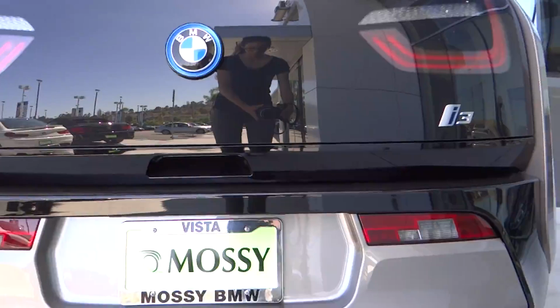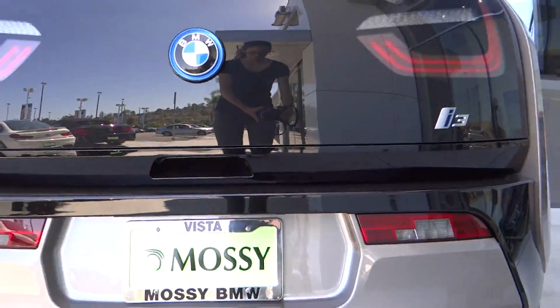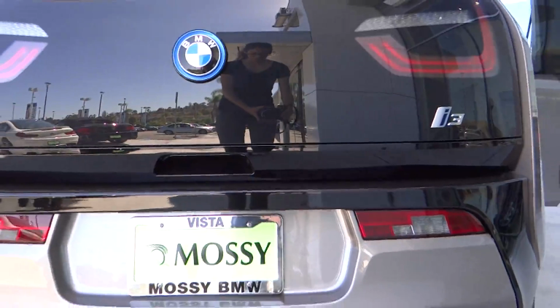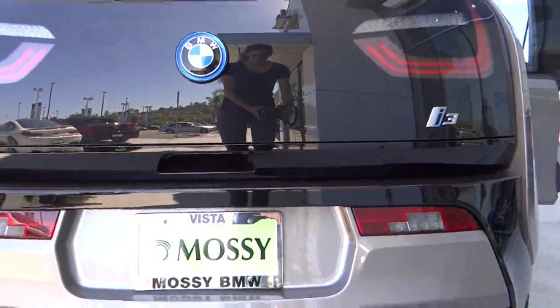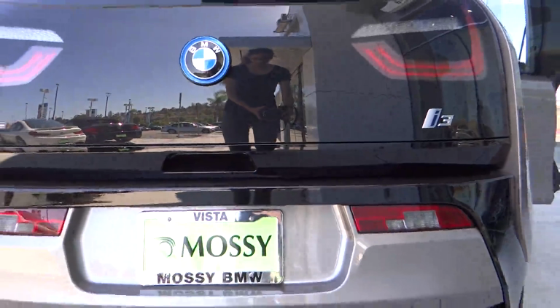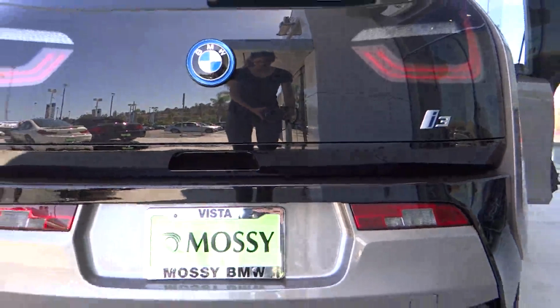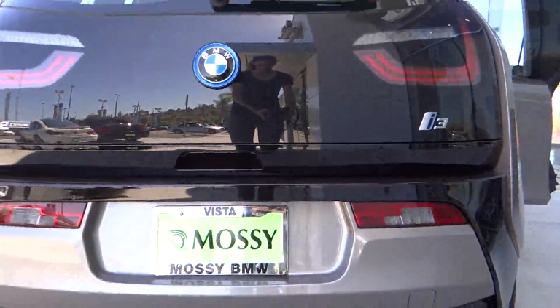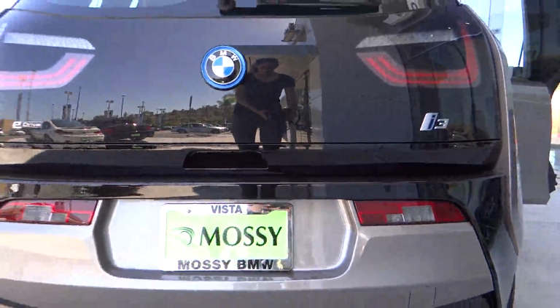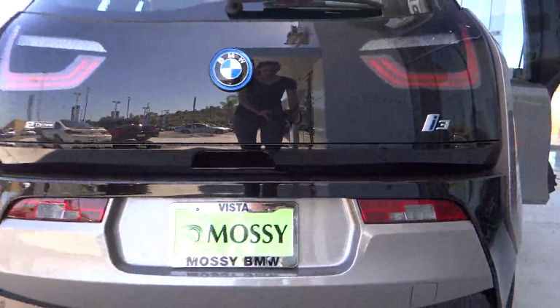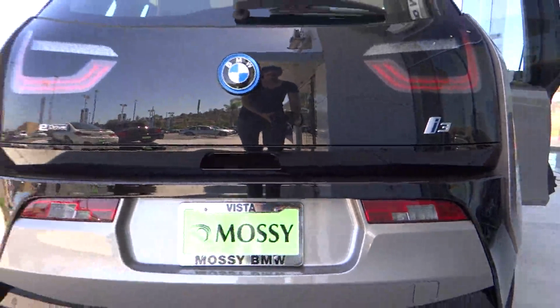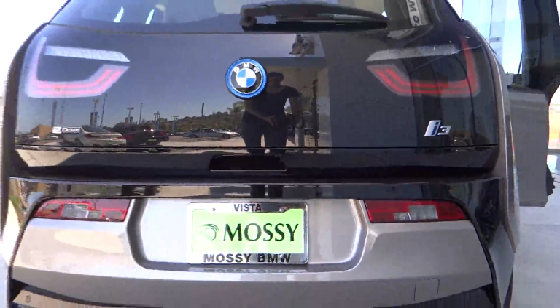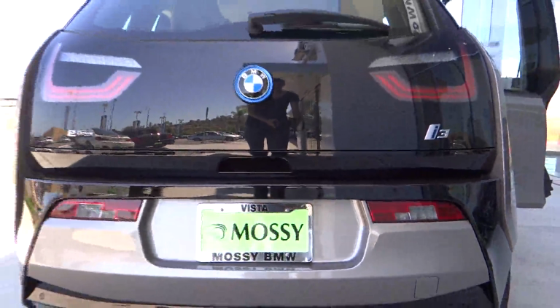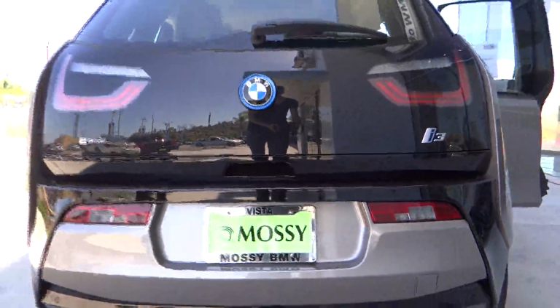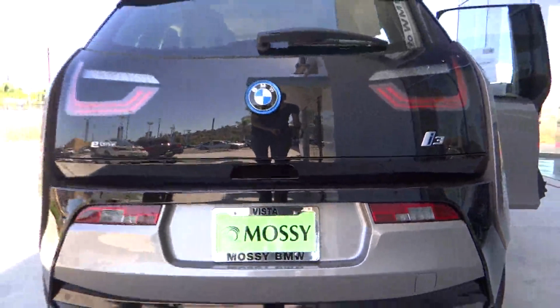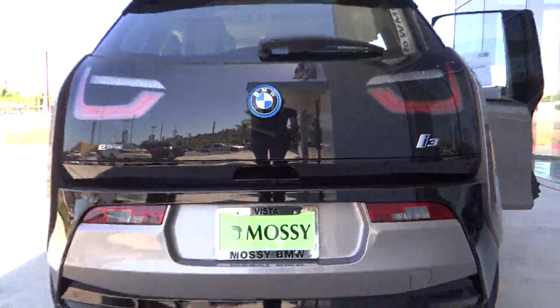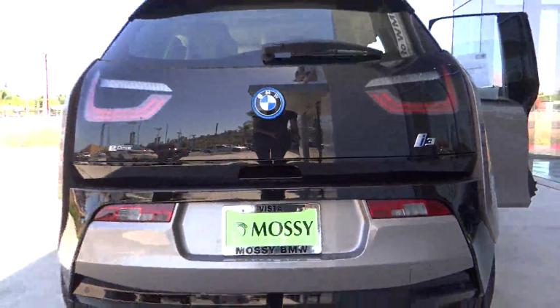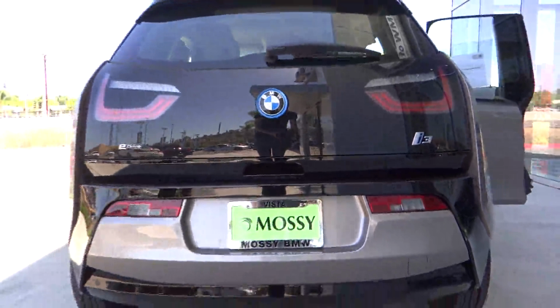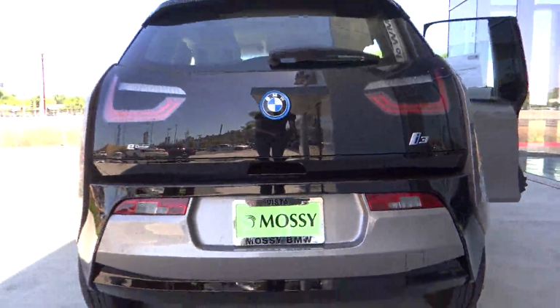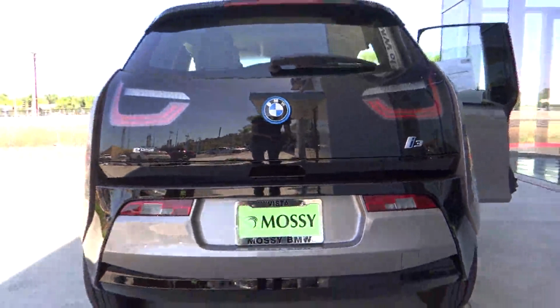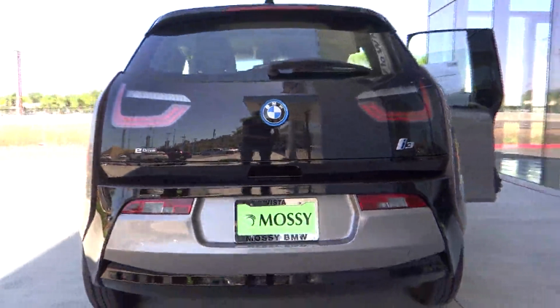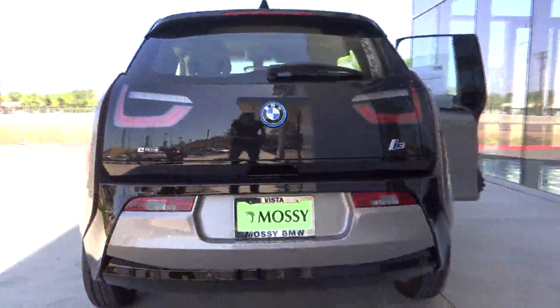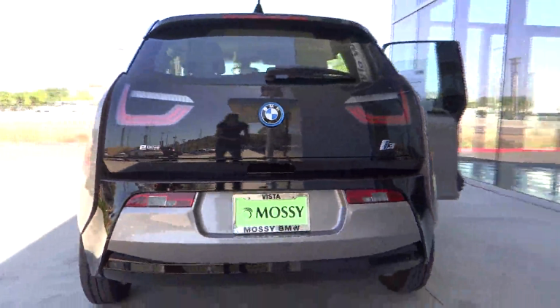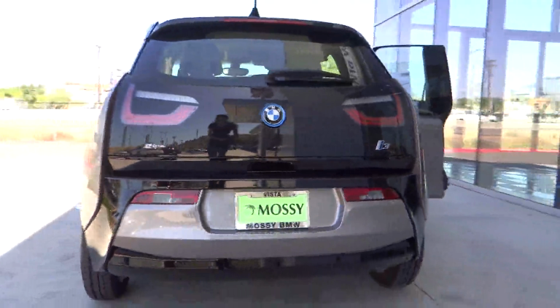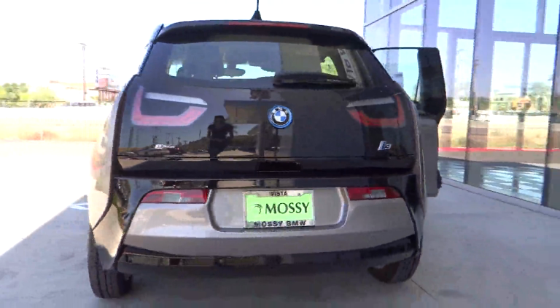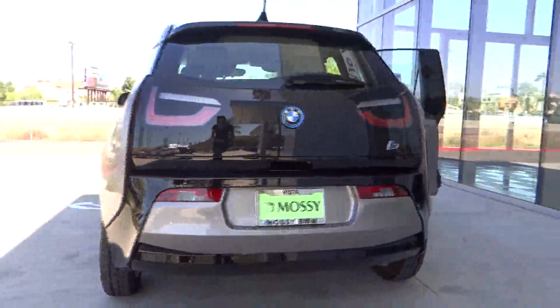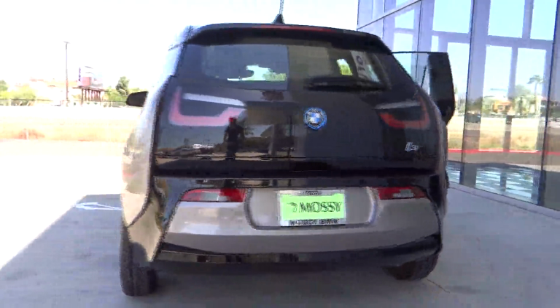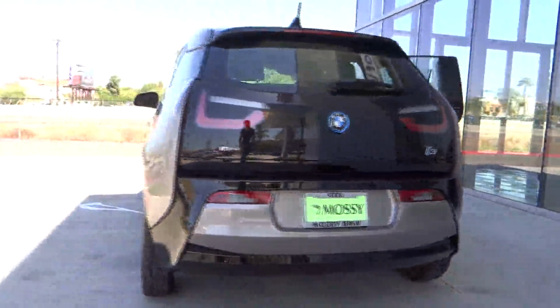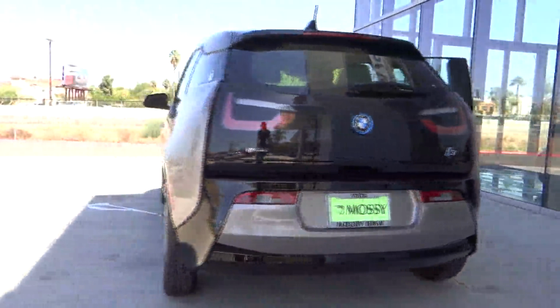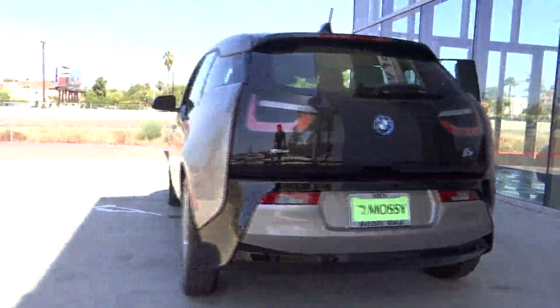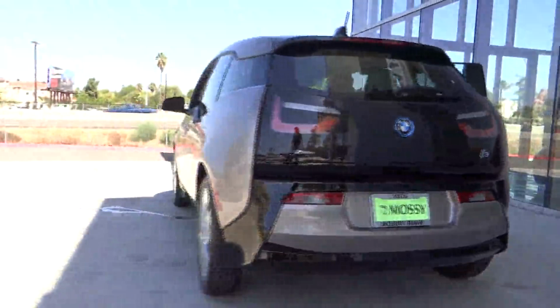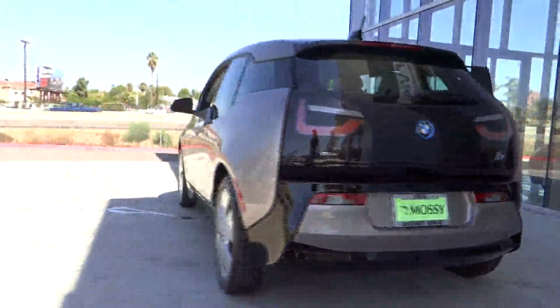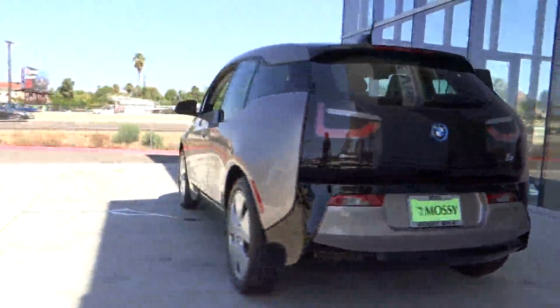The 2014 i3. BMW i stands for innovation.